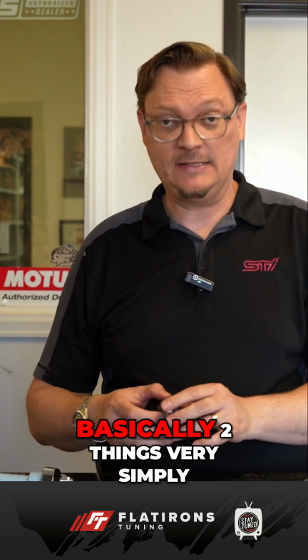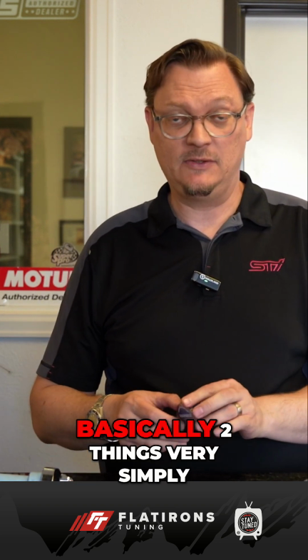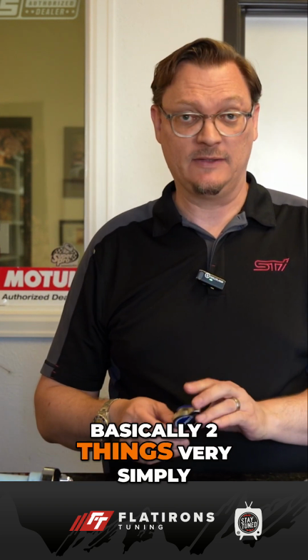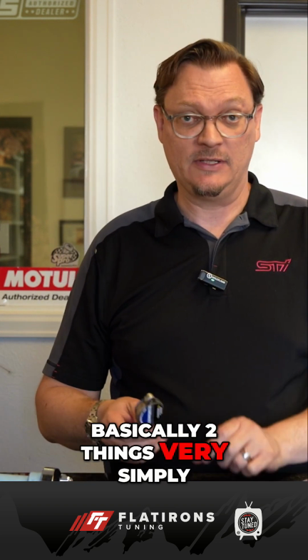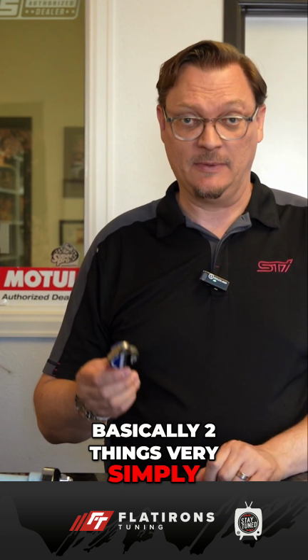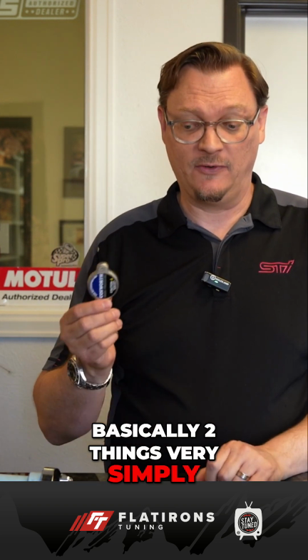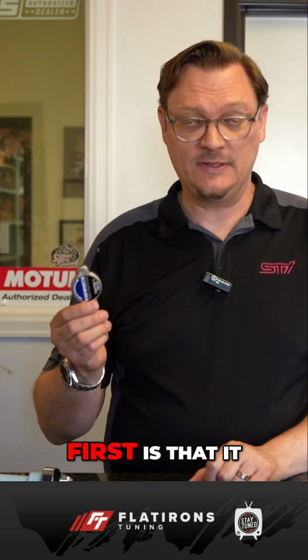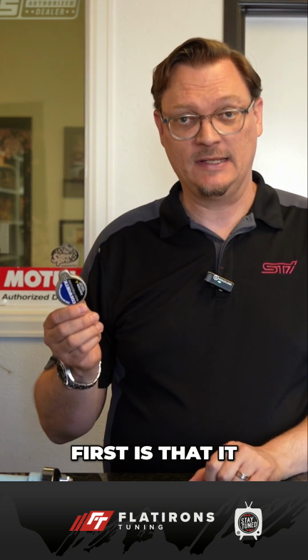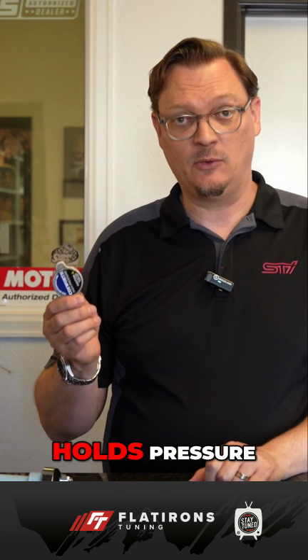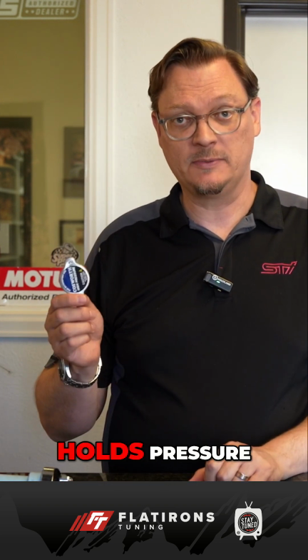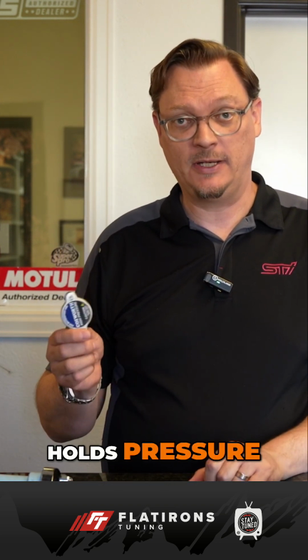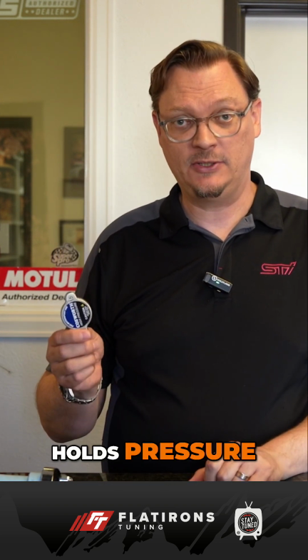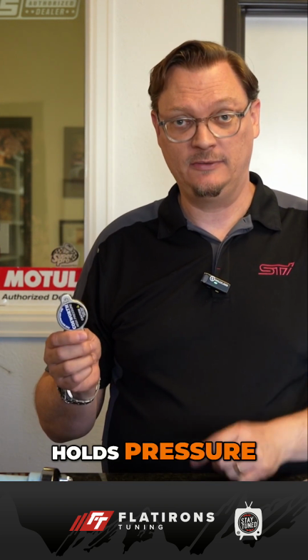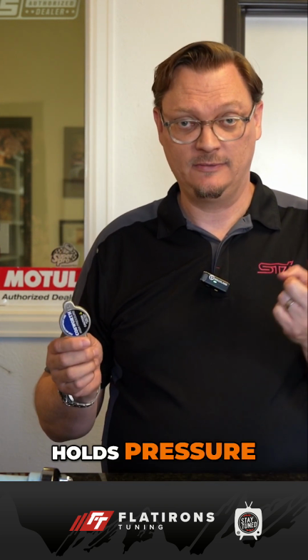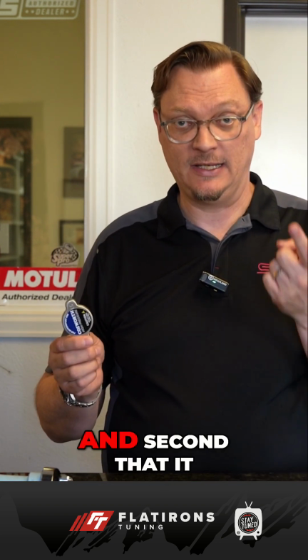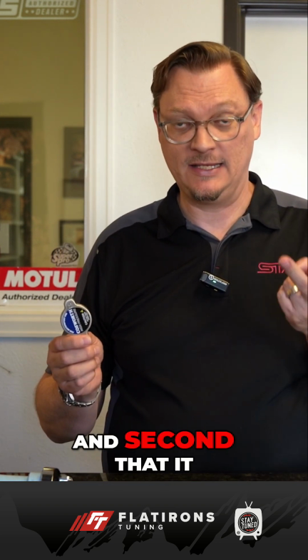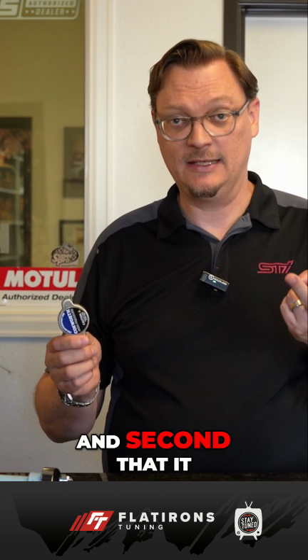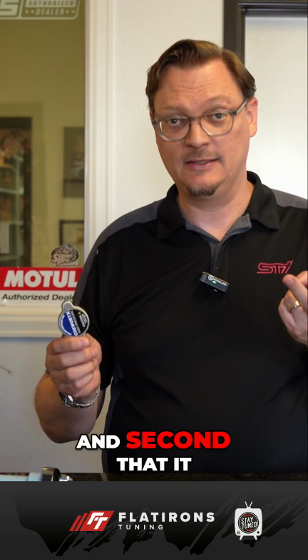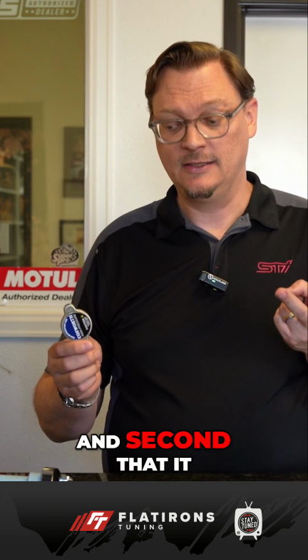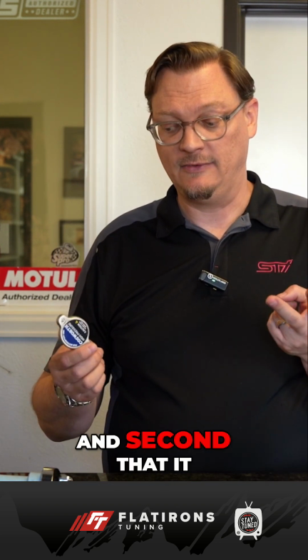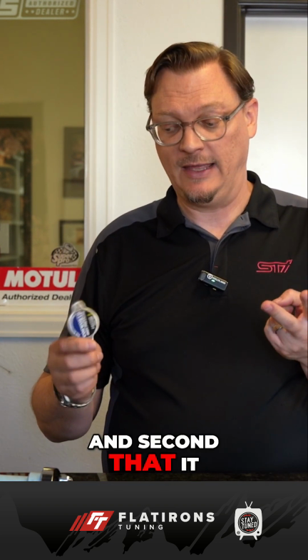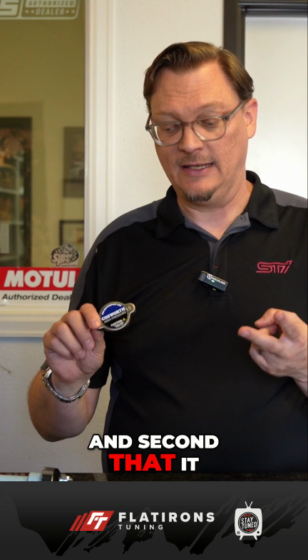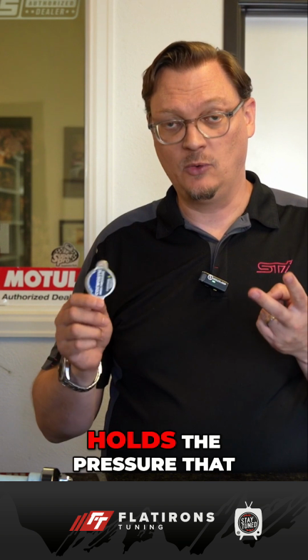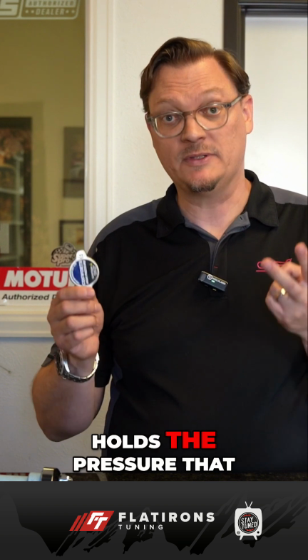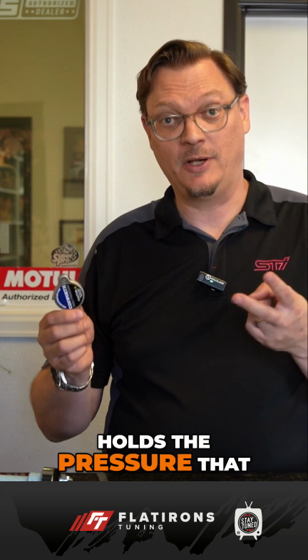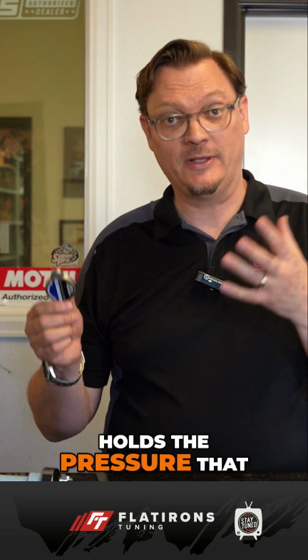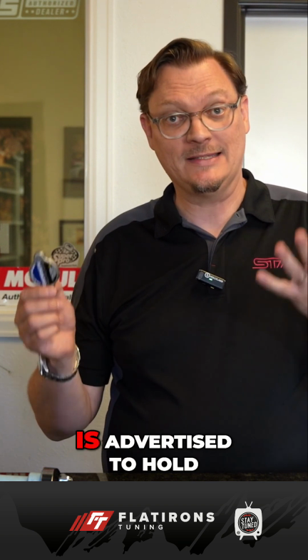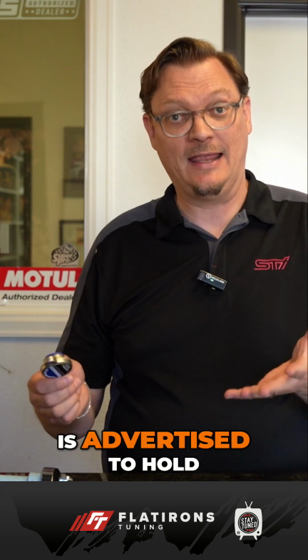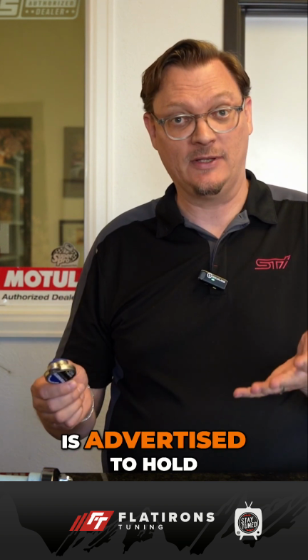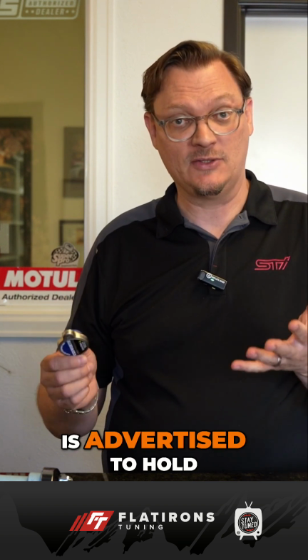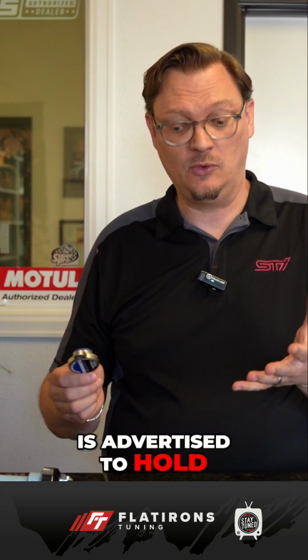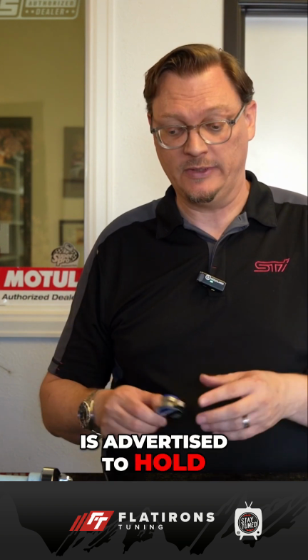Basically two things, very simply. First is that it holds pressure, and second, that it holds the pressure that it is advertised to hold.